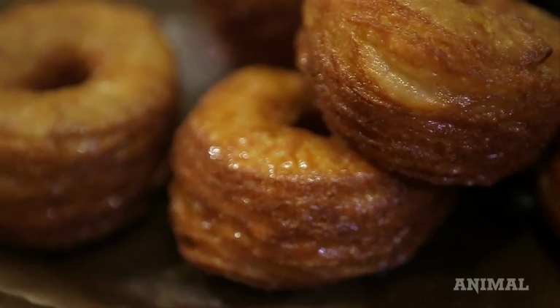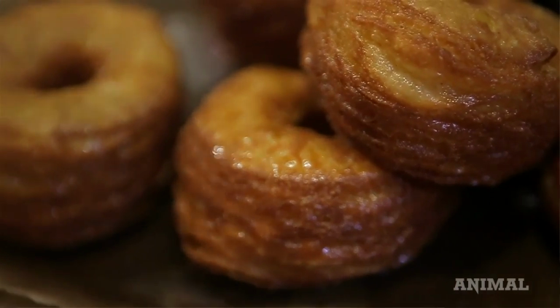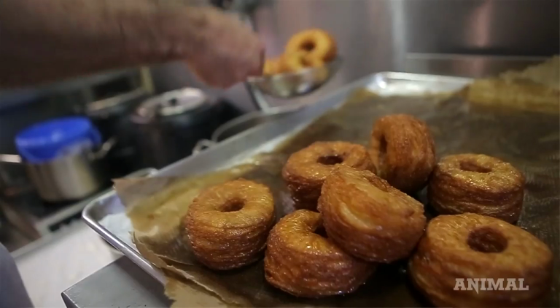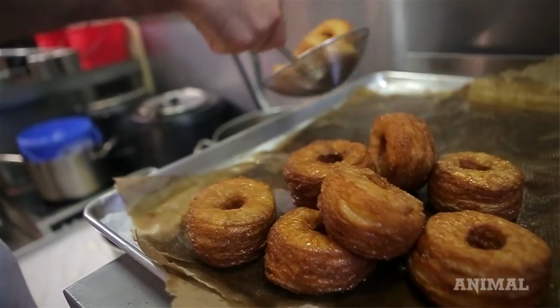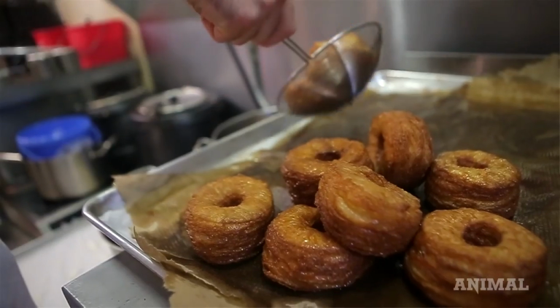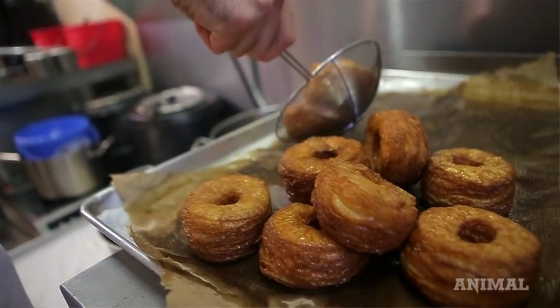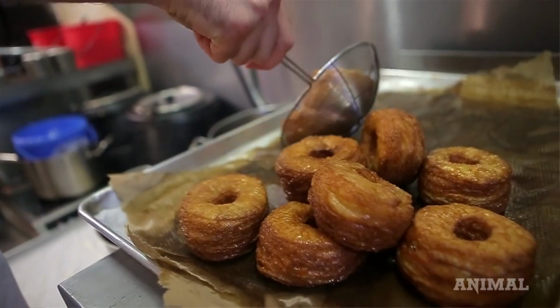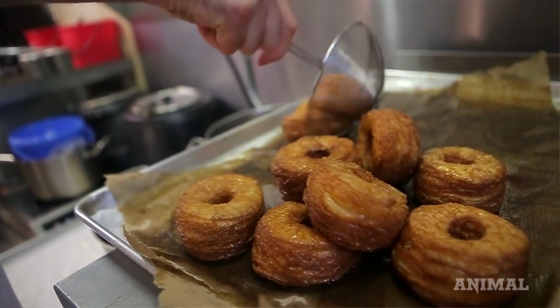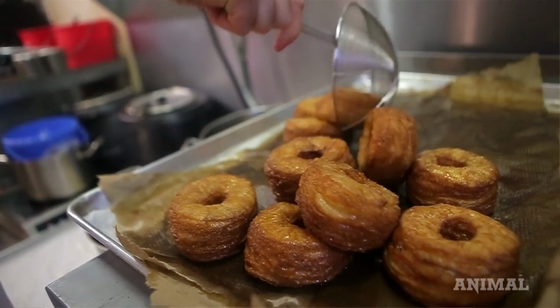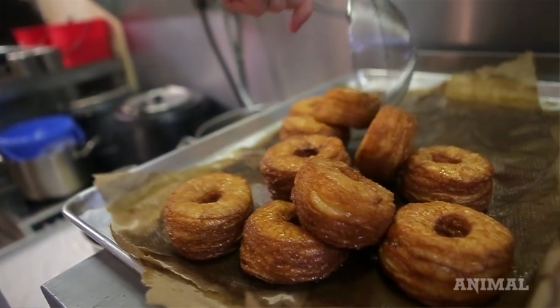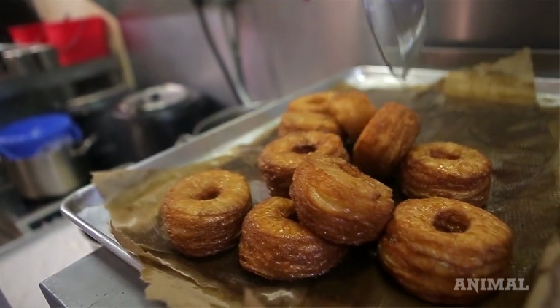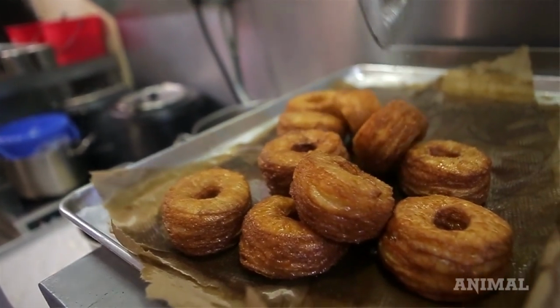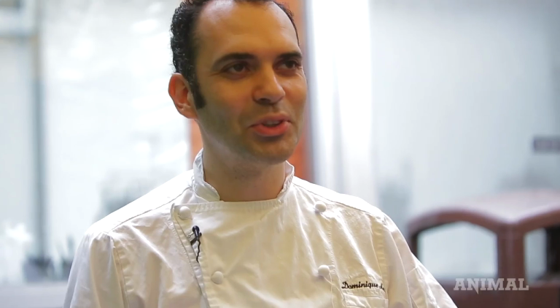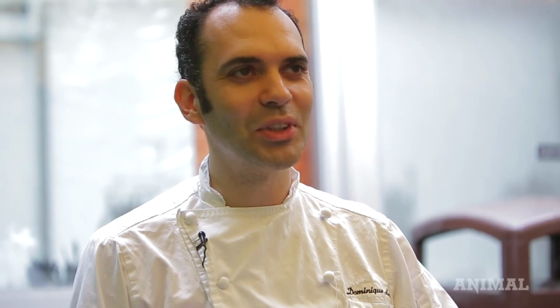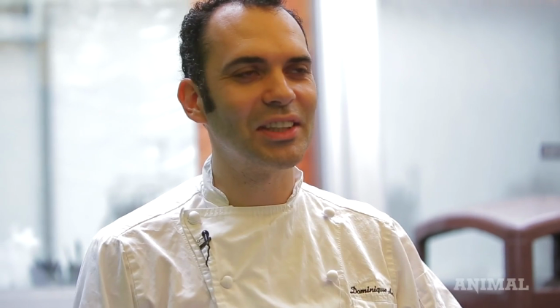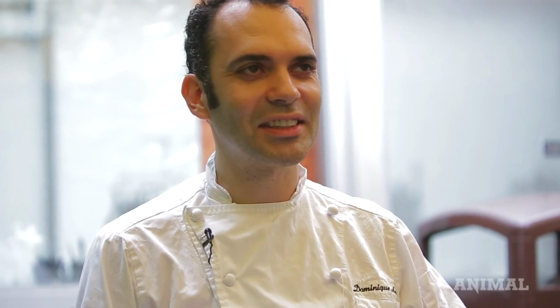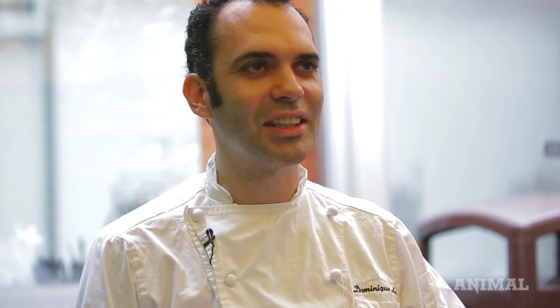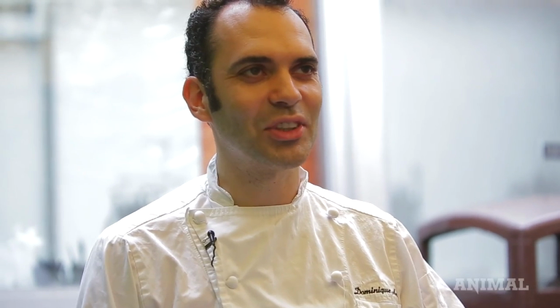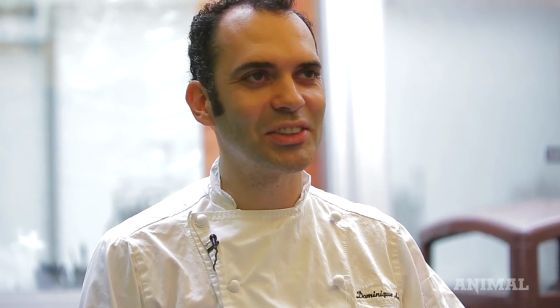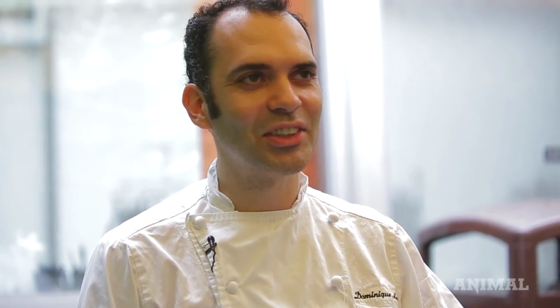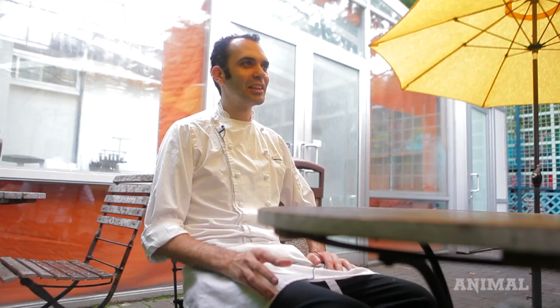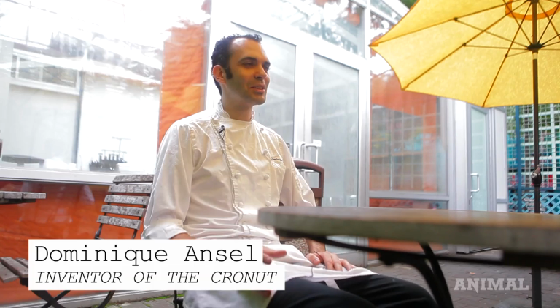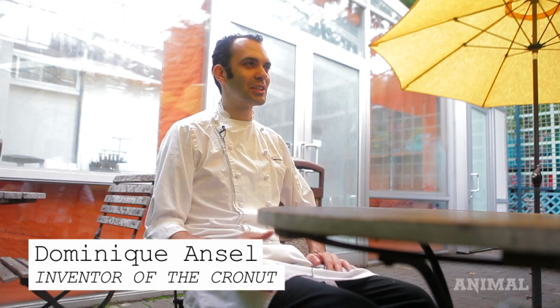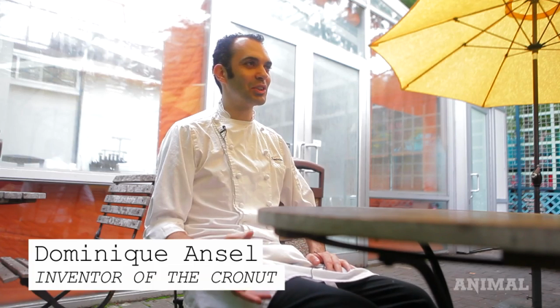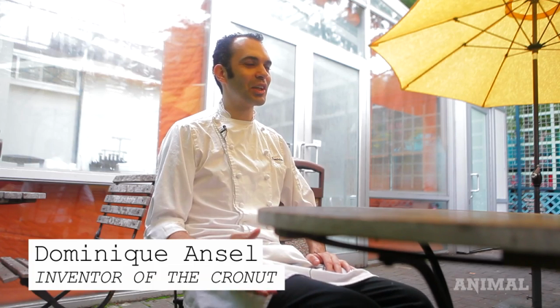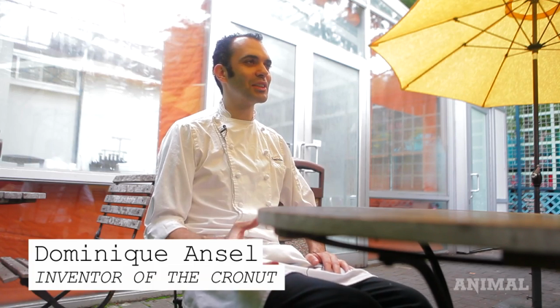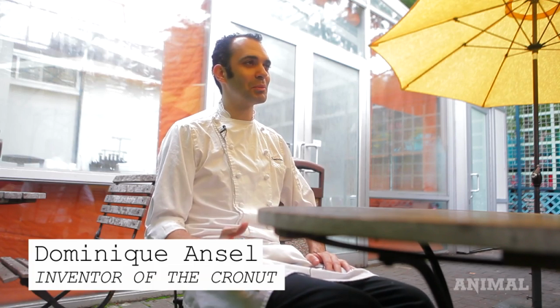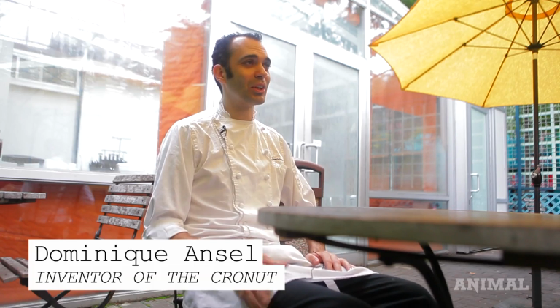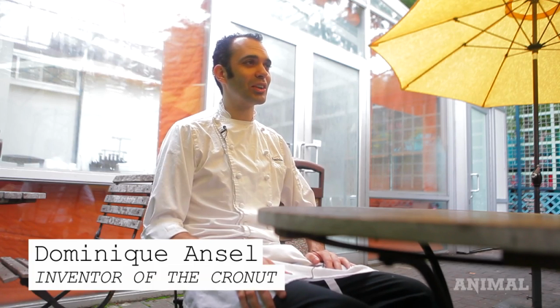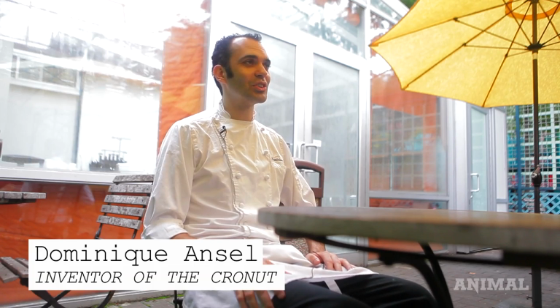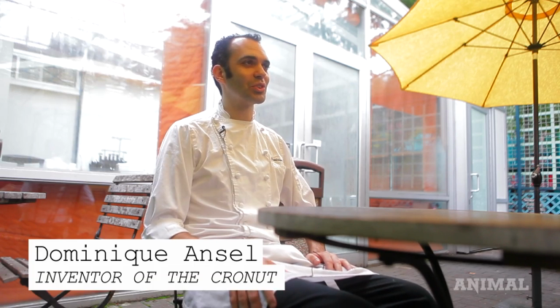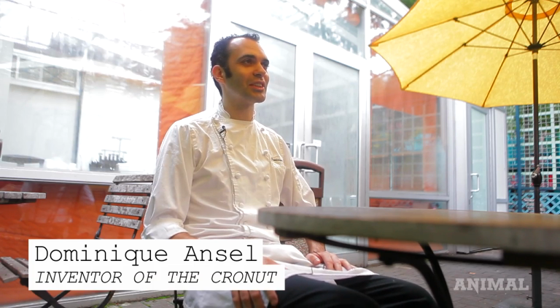The cornet is half croissant, half donut, but the dough is not exactly a croissant dough — it's a specific dough that resembles a croissant a lot.